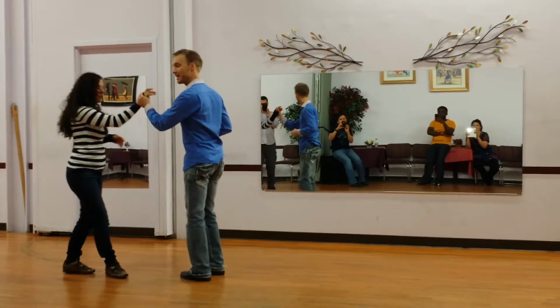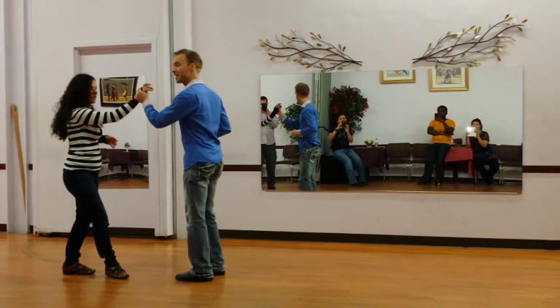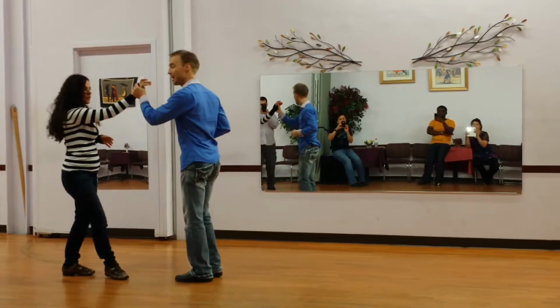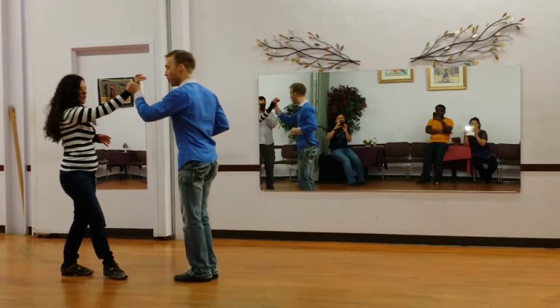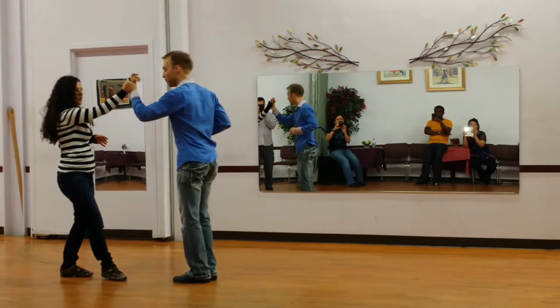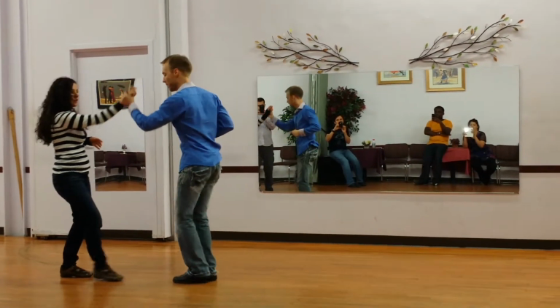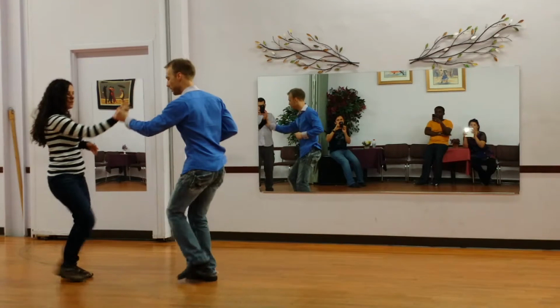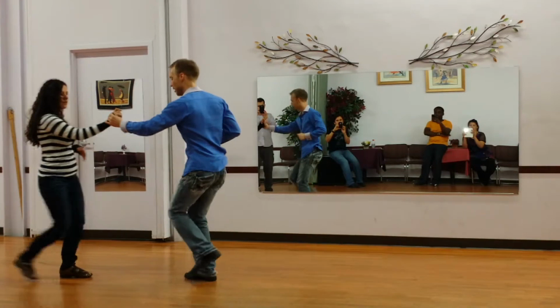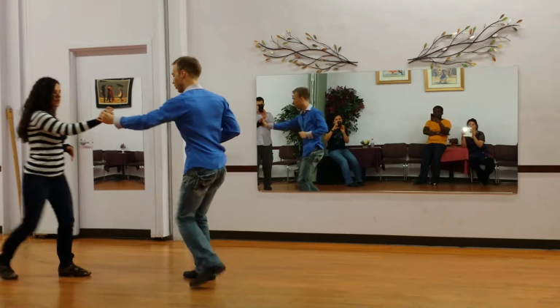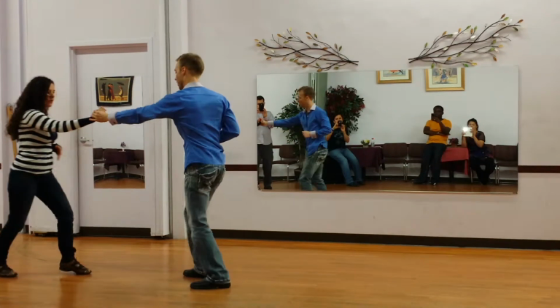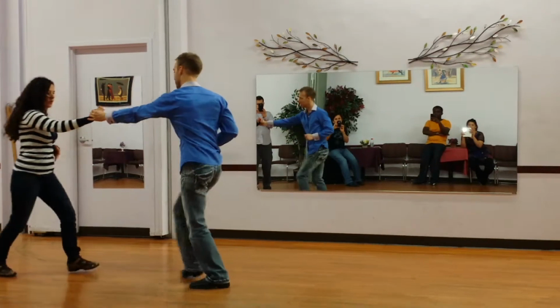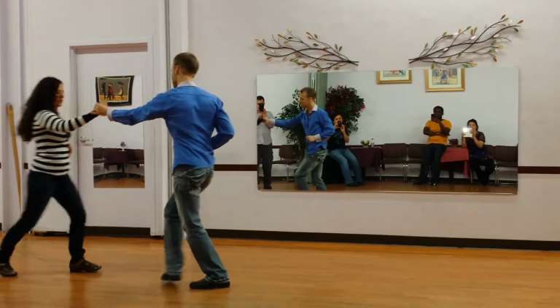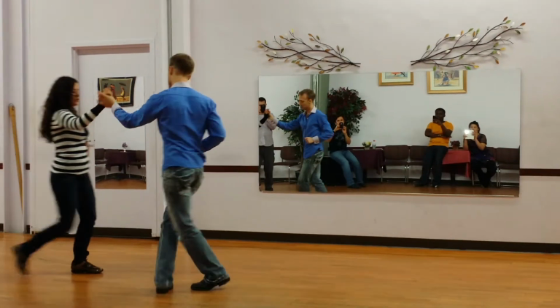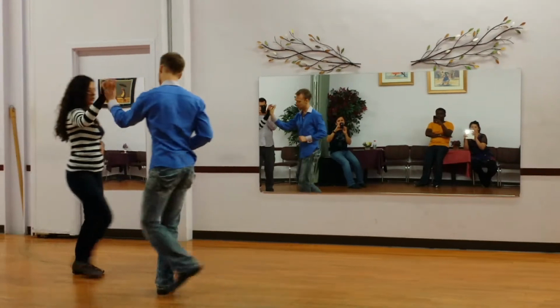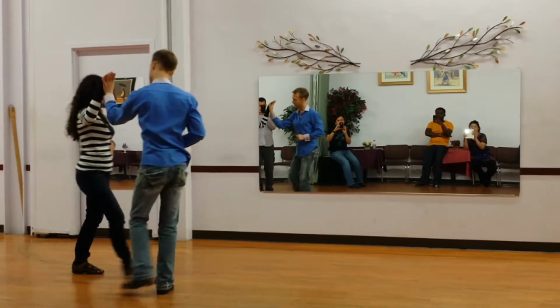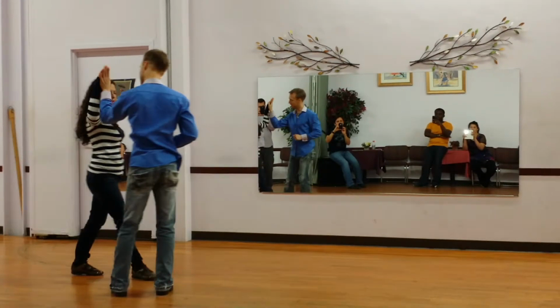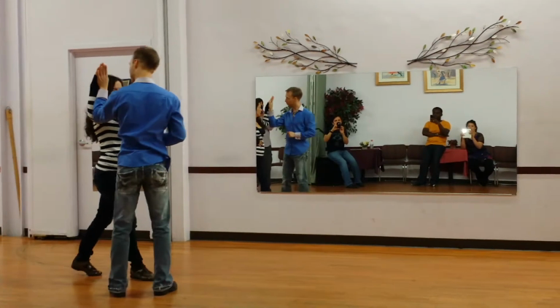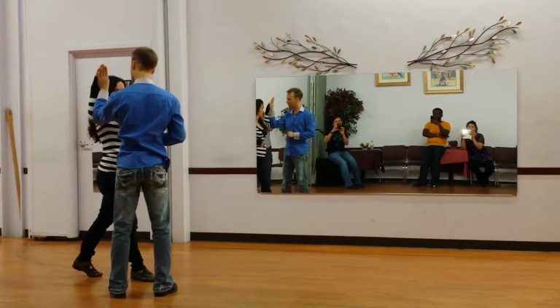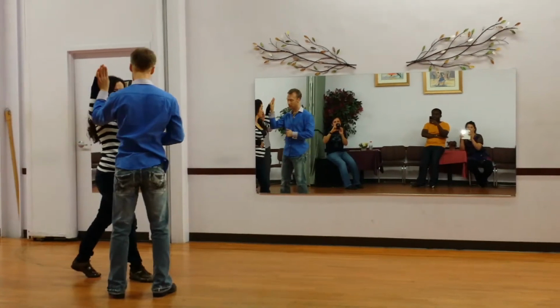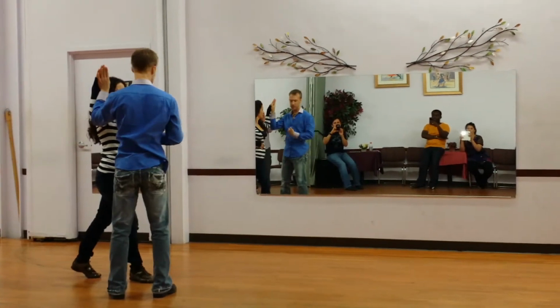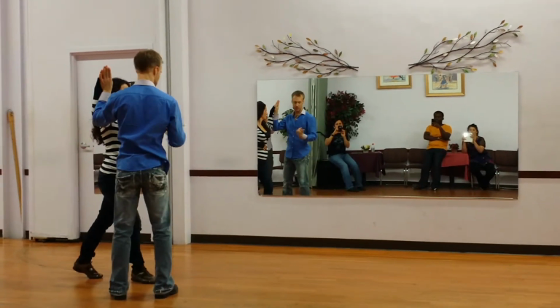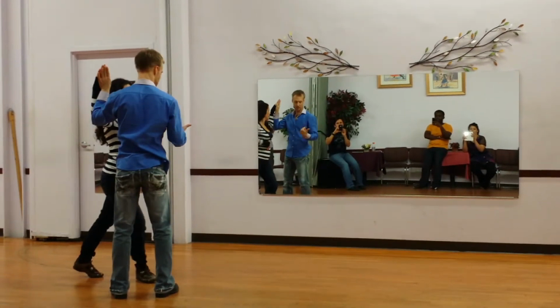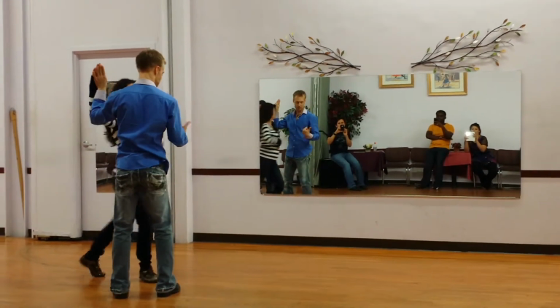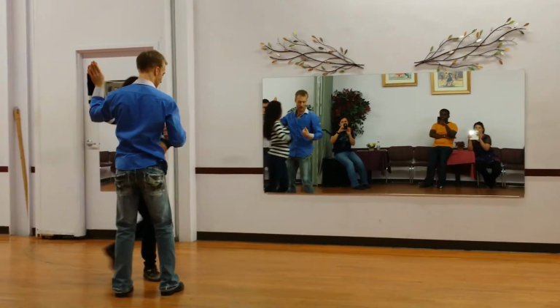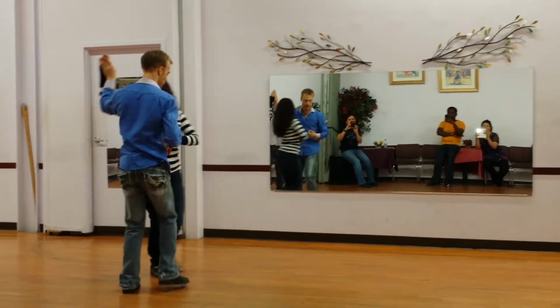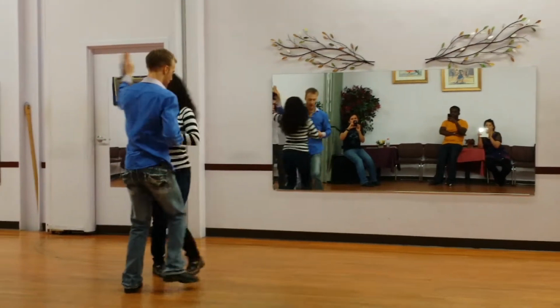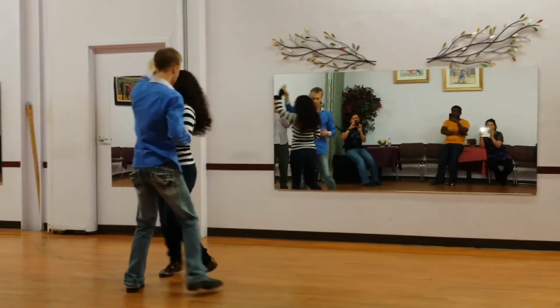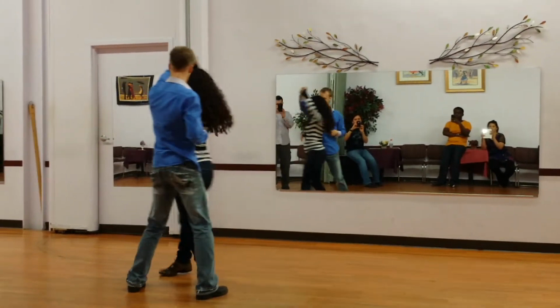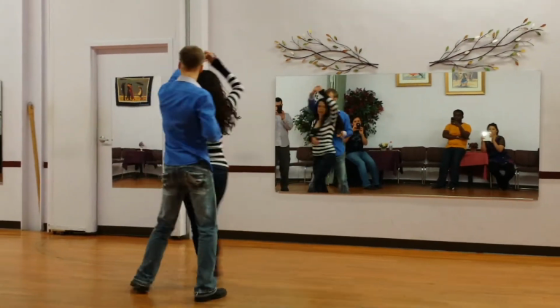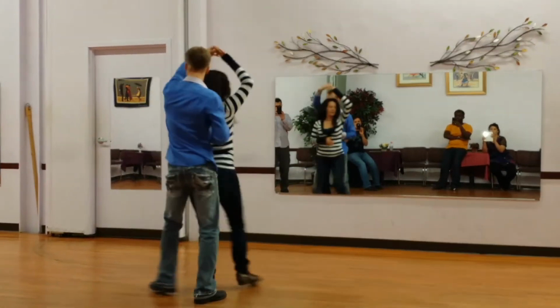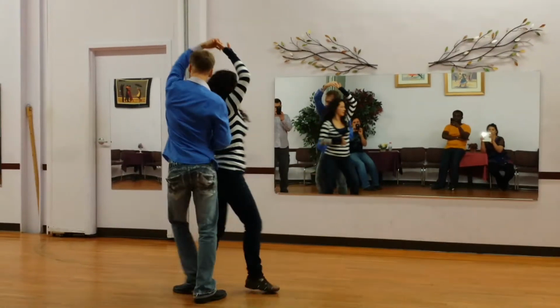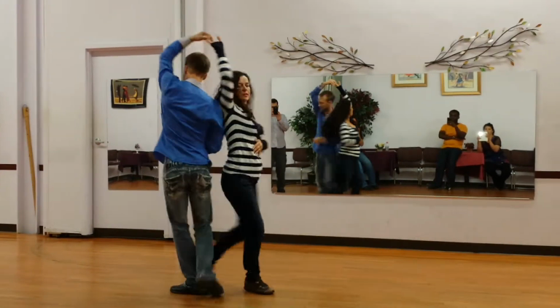I catch the hand. Open break. One, two, hands up. Three. She comes by. Five, six, seven.